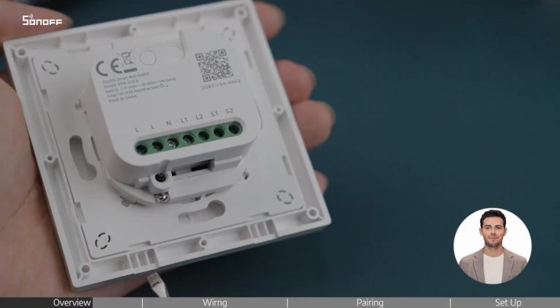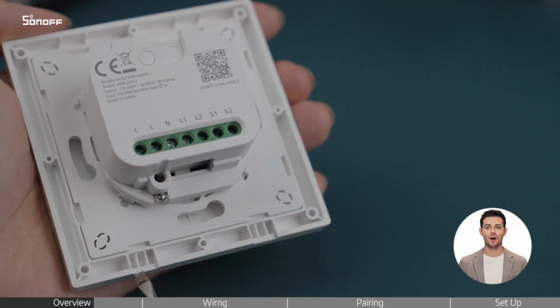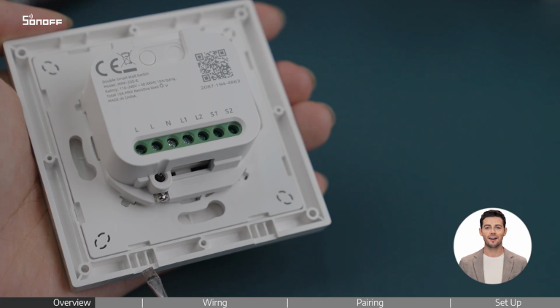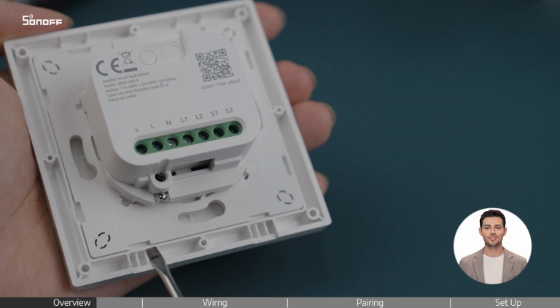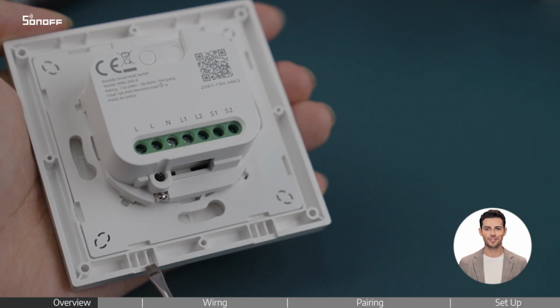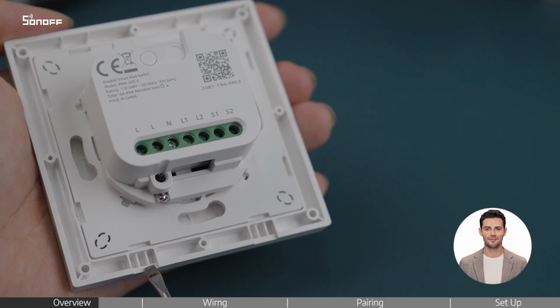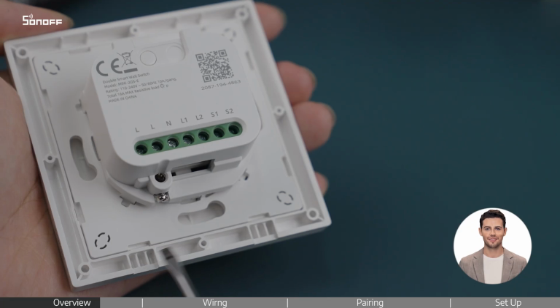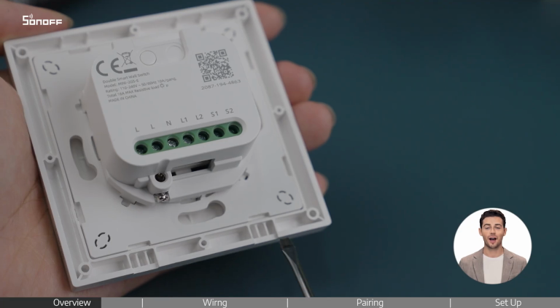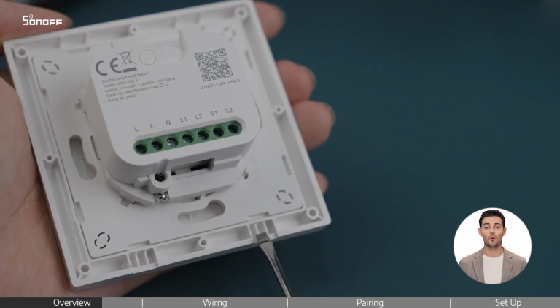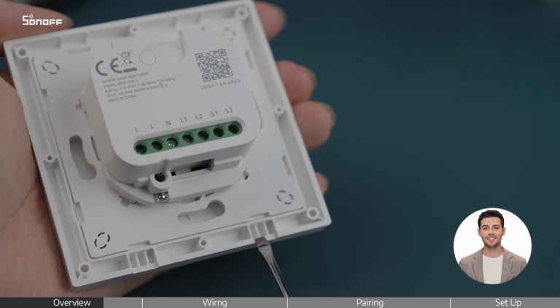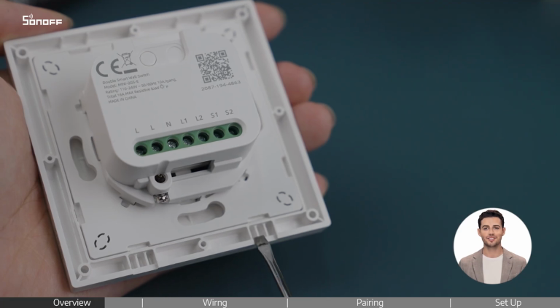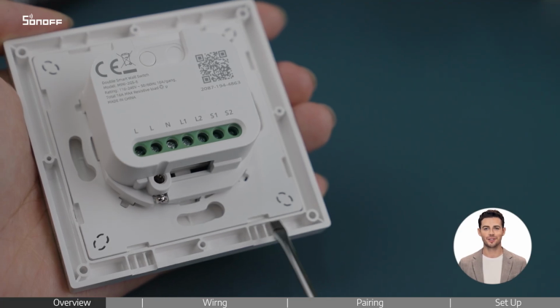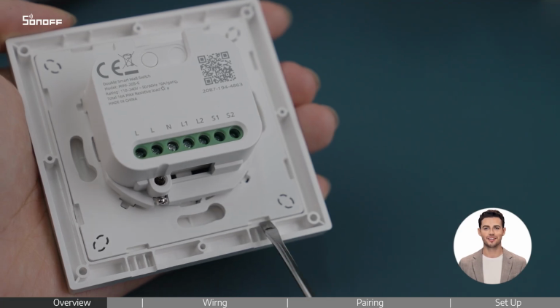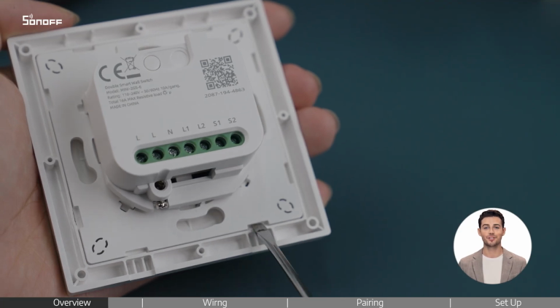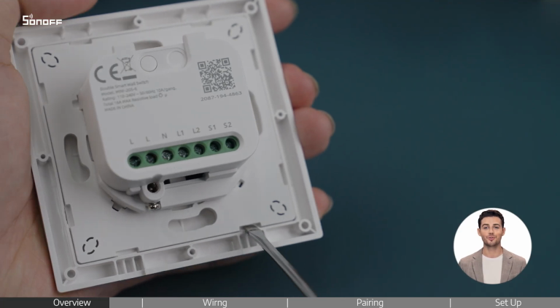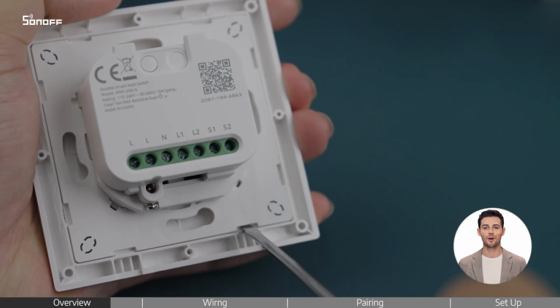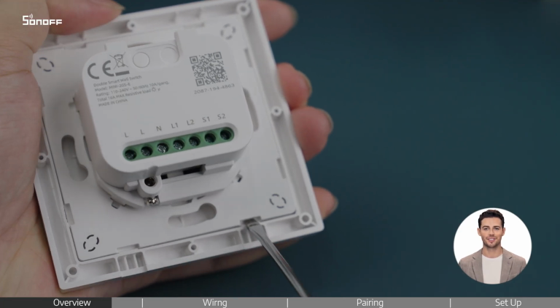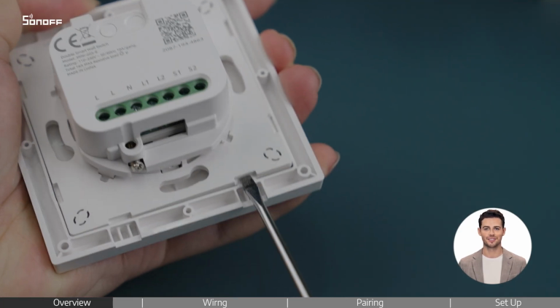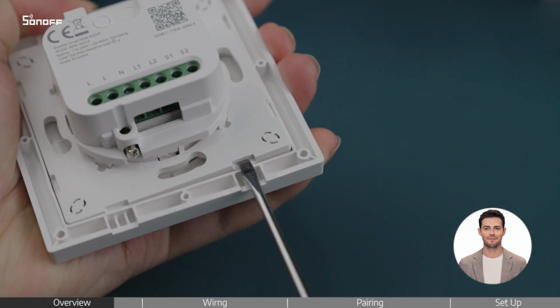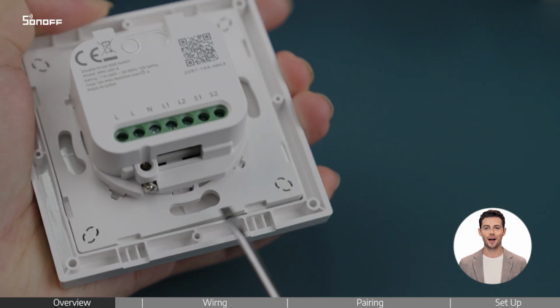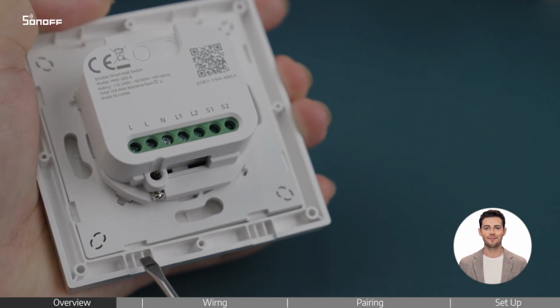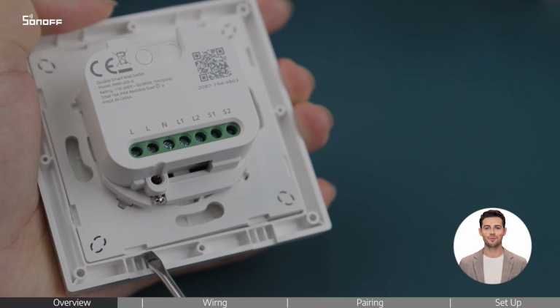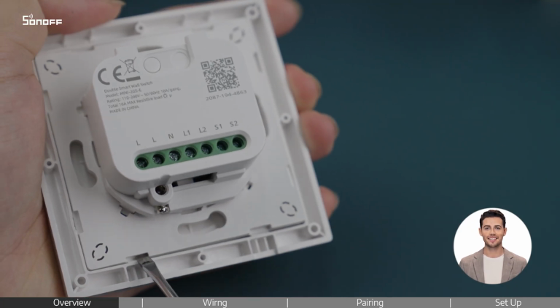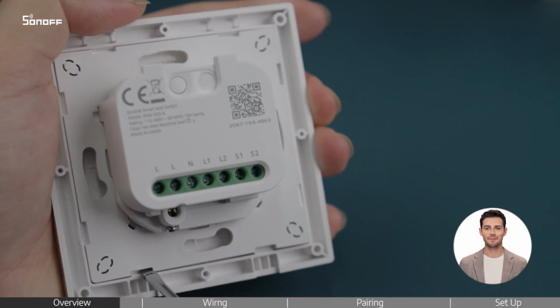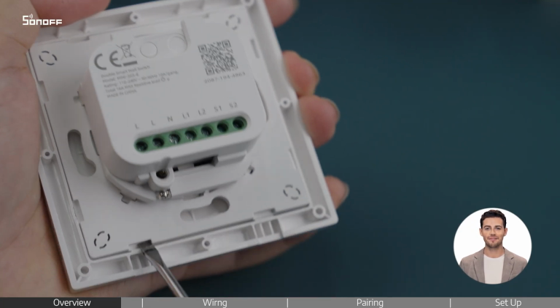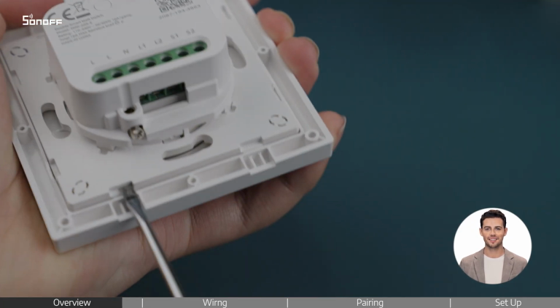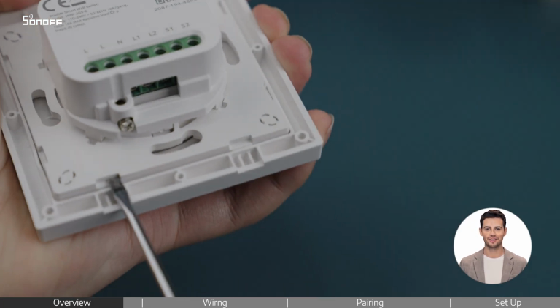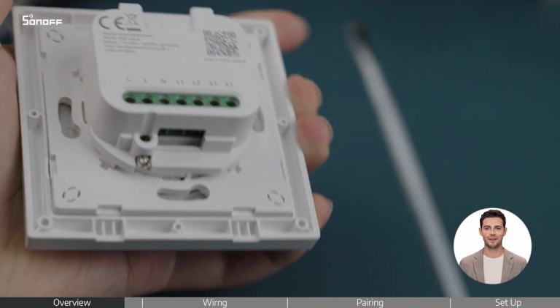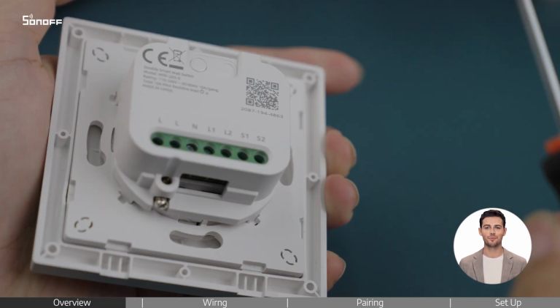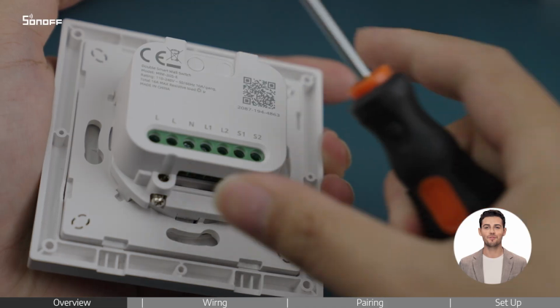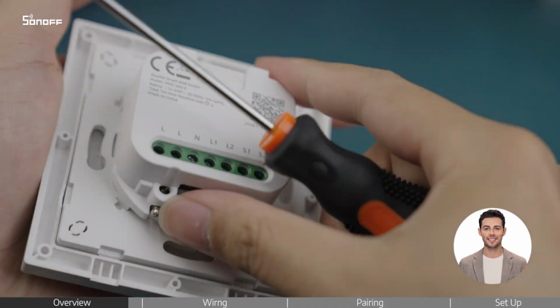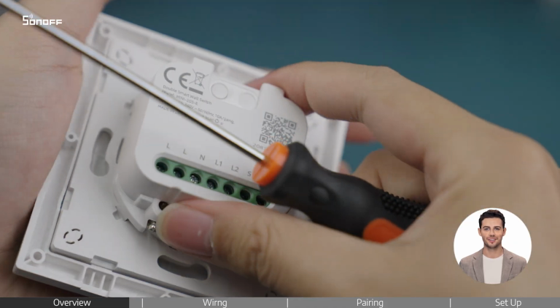Pry off the switch cover. On one edge of the switch, there are two small notches. Prying from the recess above these notches makes removal easier.